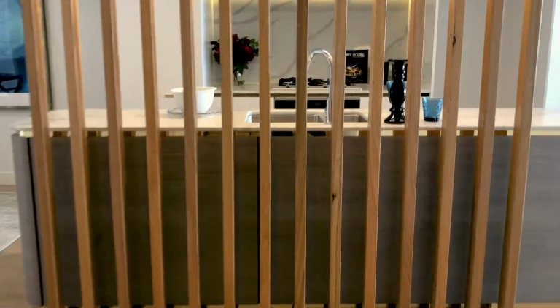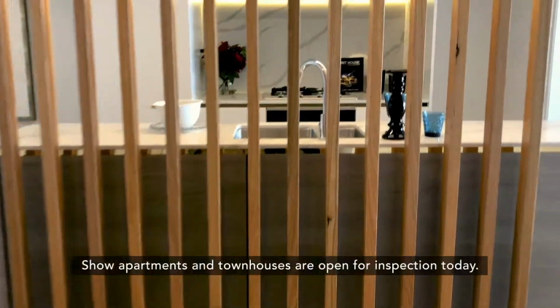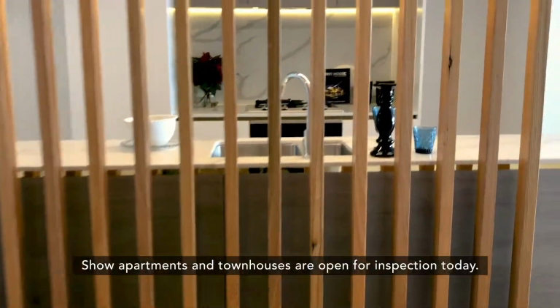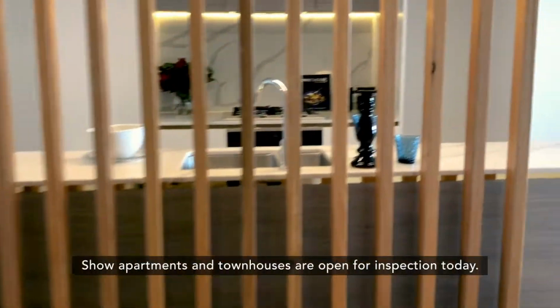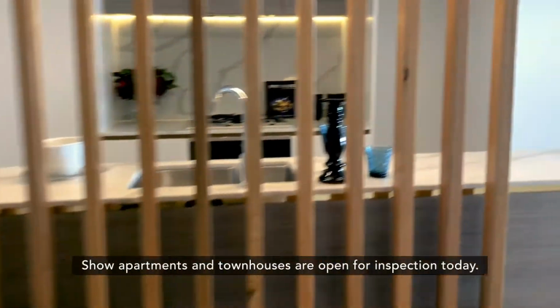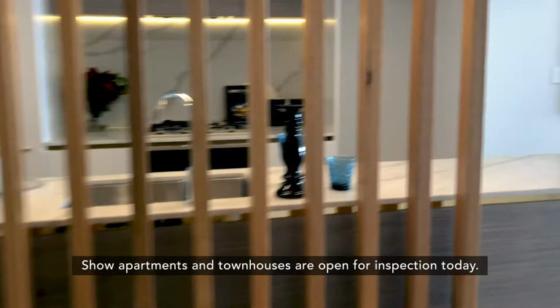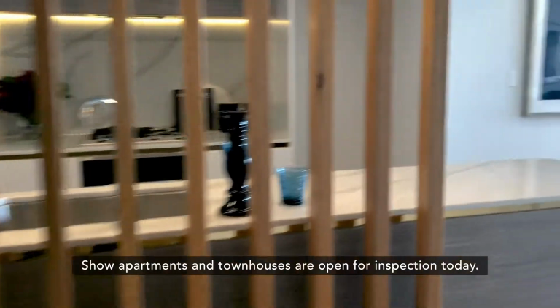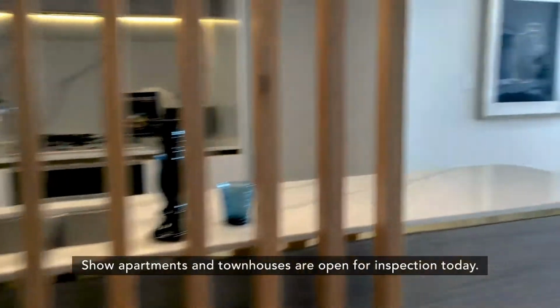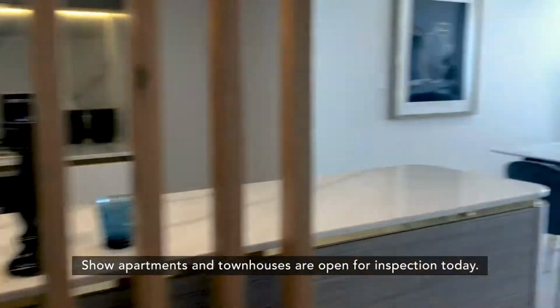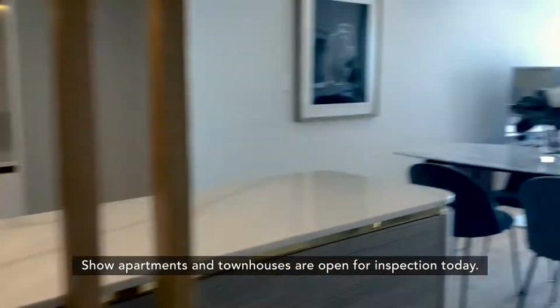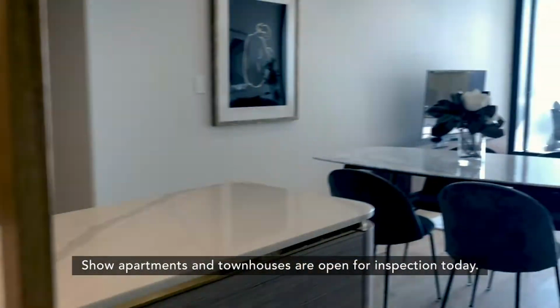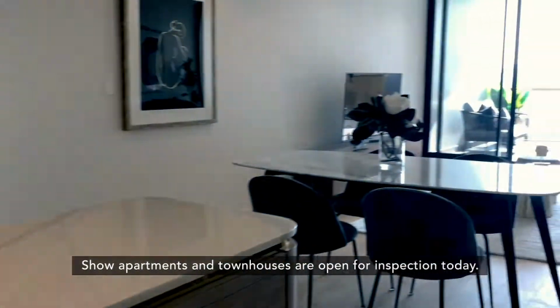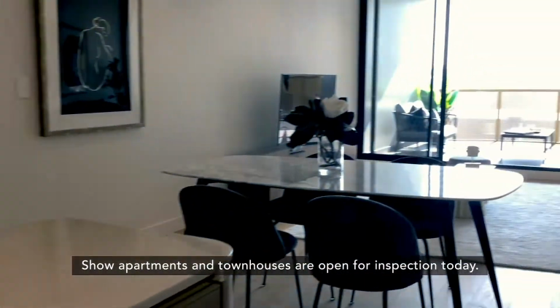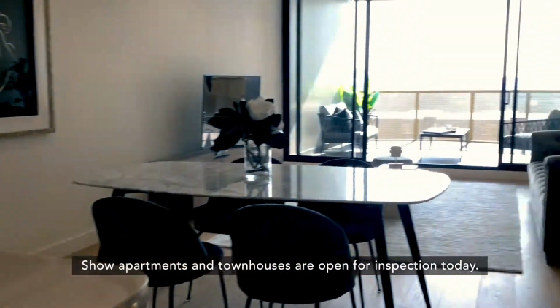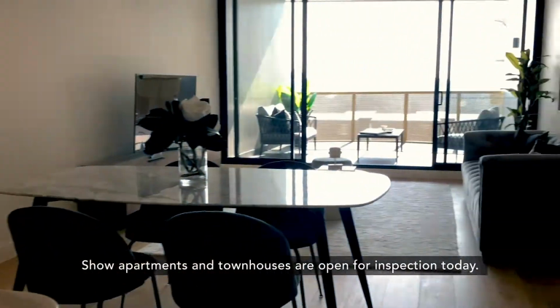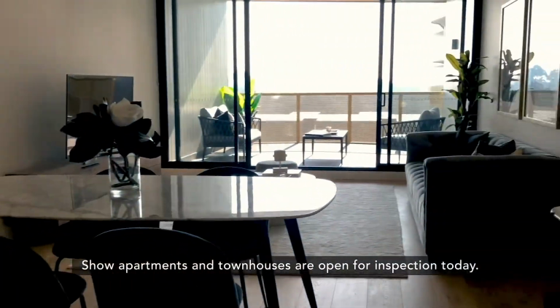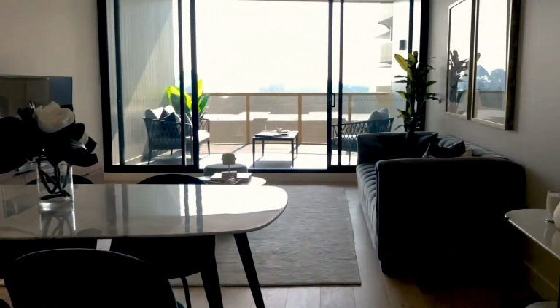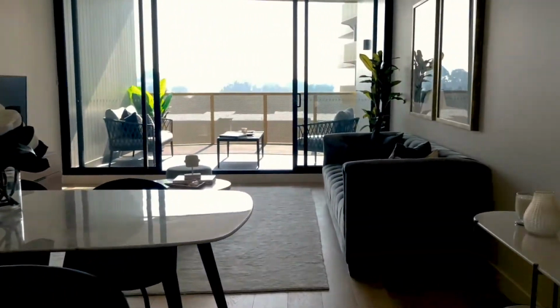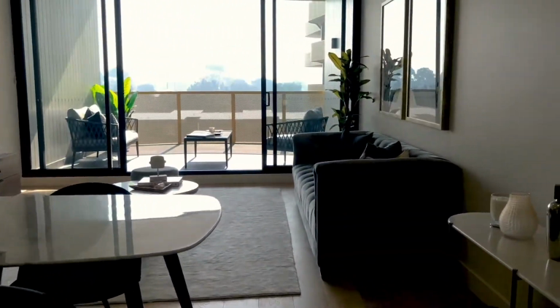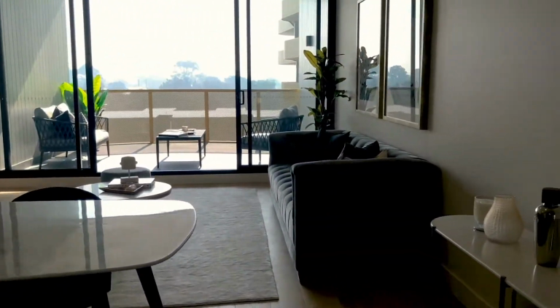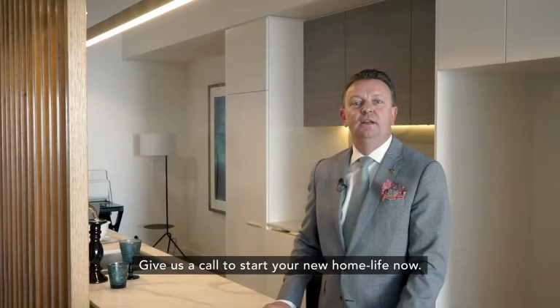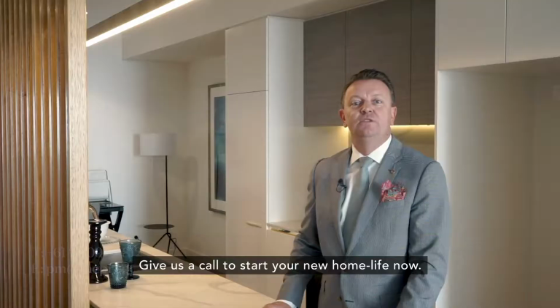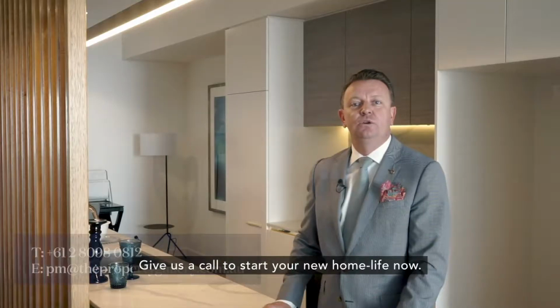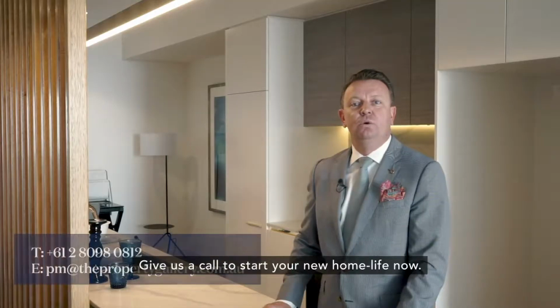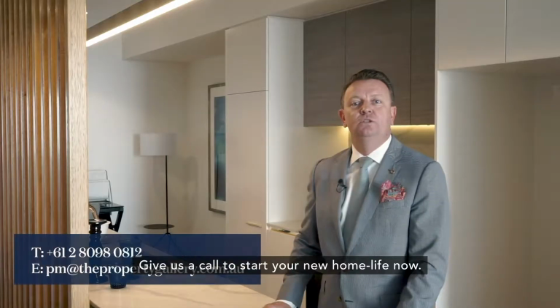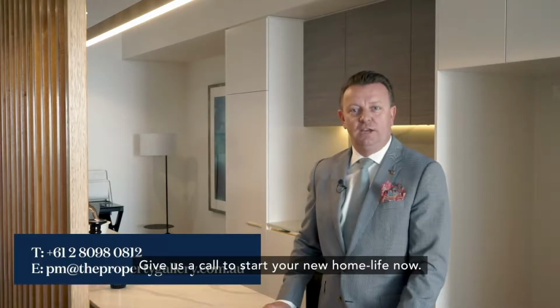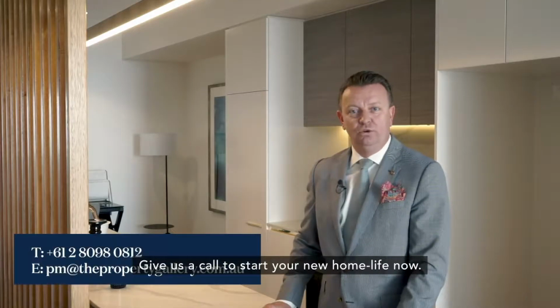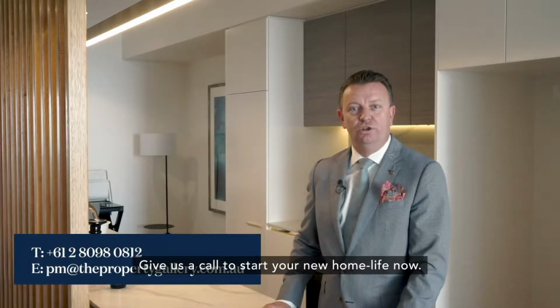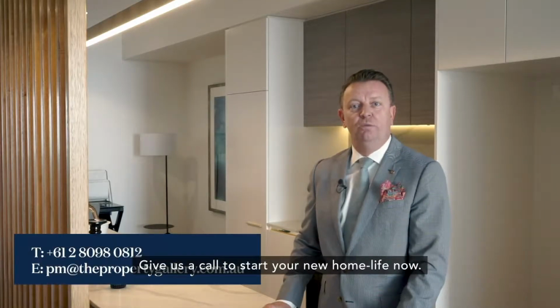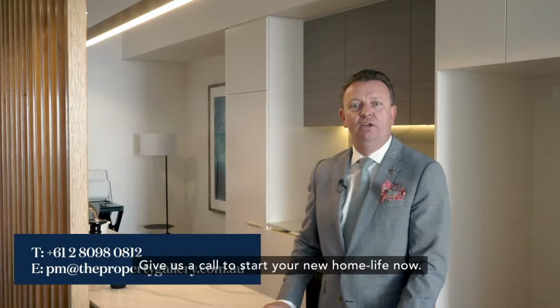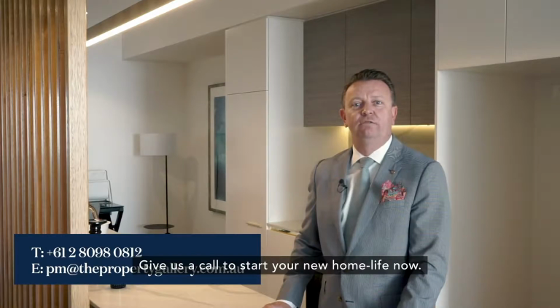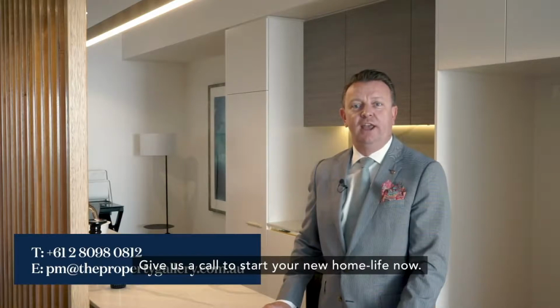Show apartments and townhouses are open for inspection today. Give us a call to start your new home life now.